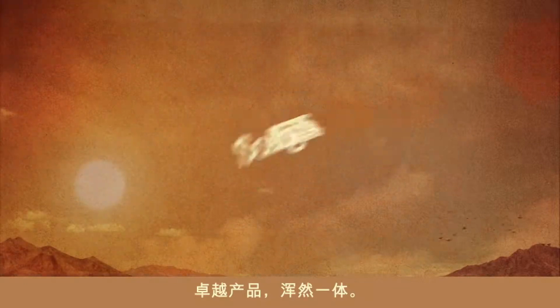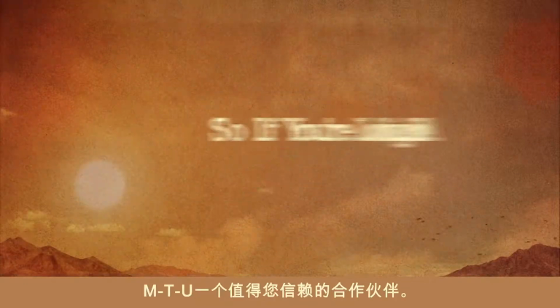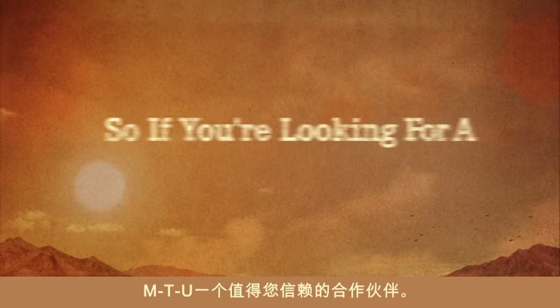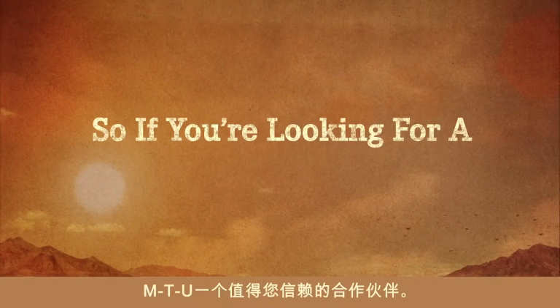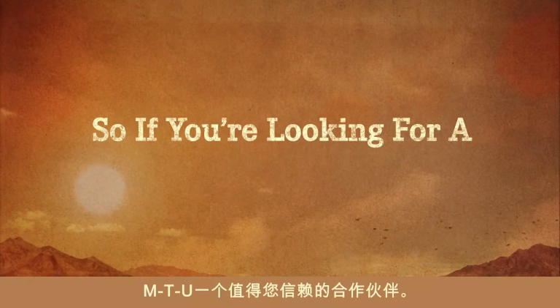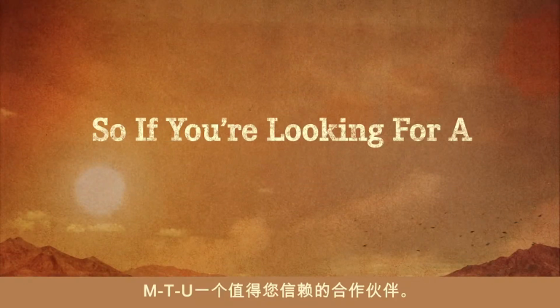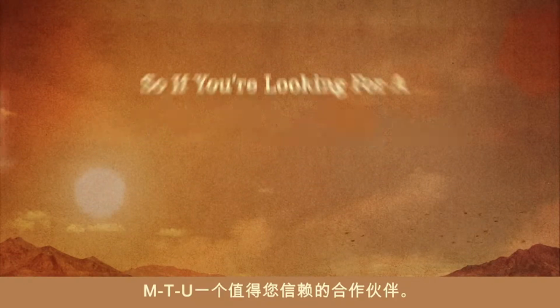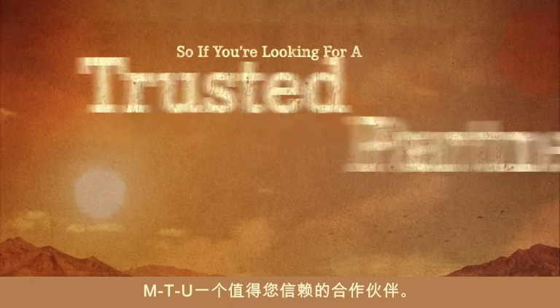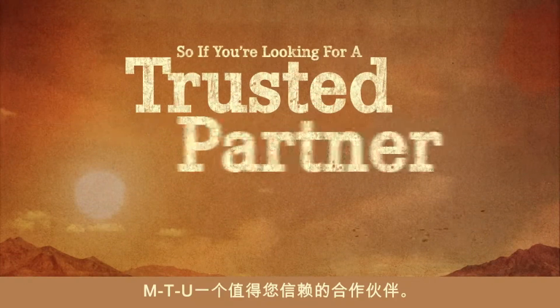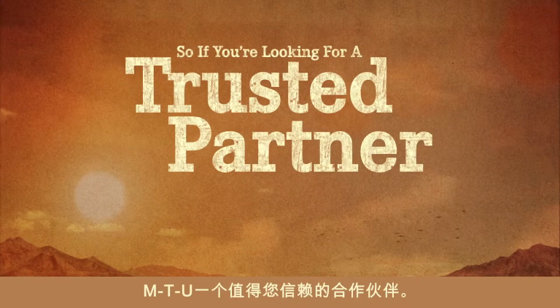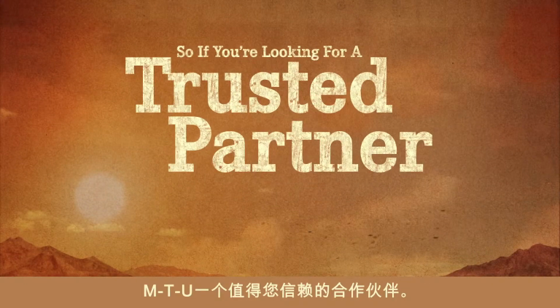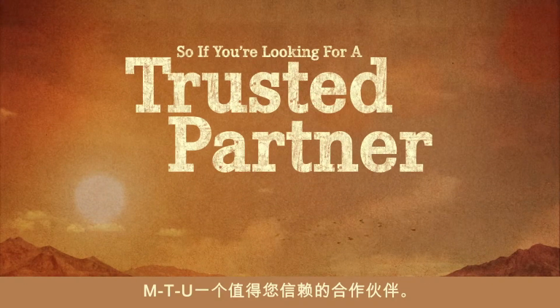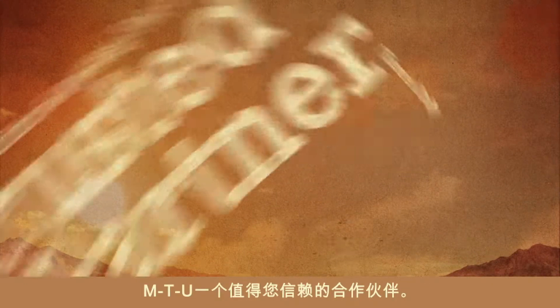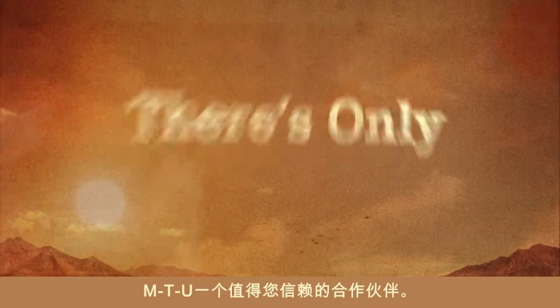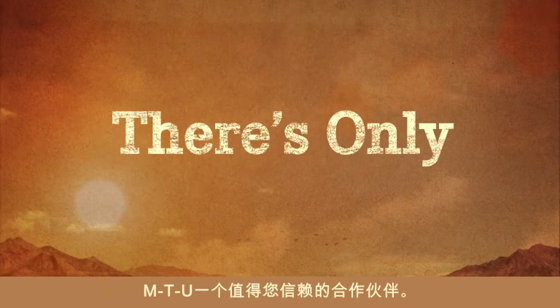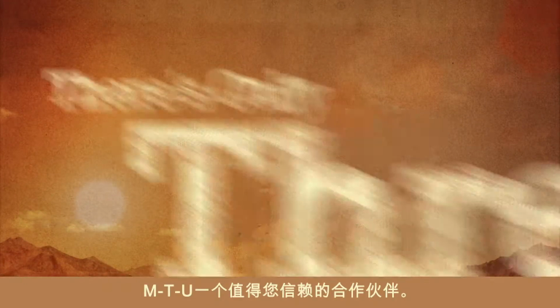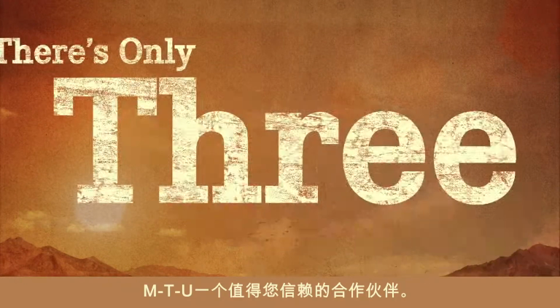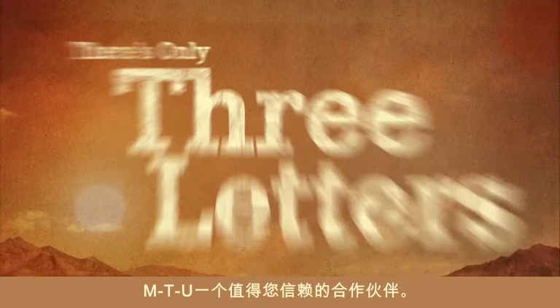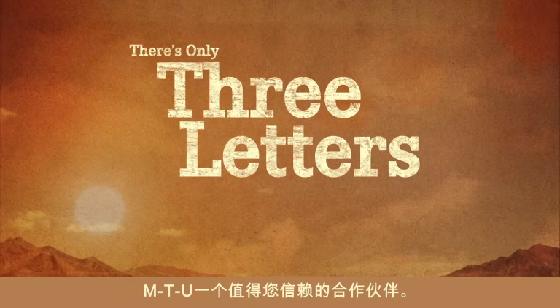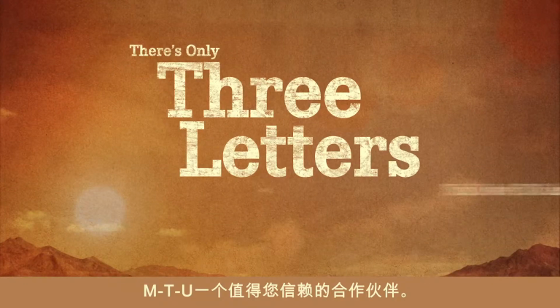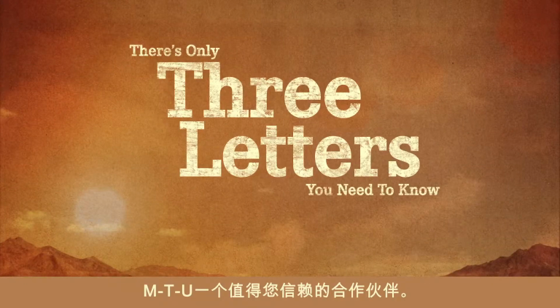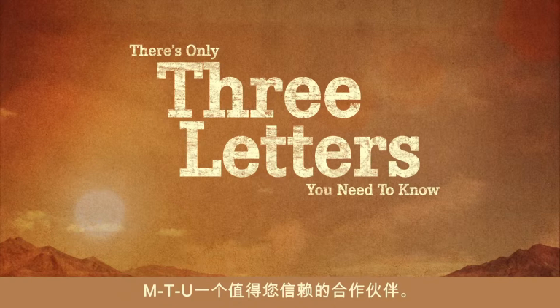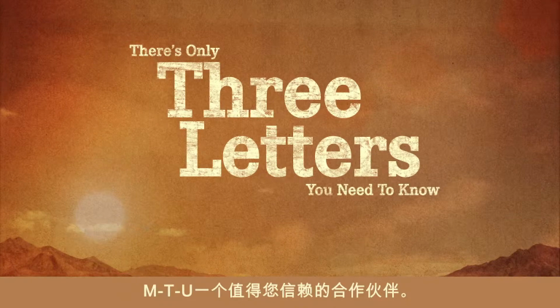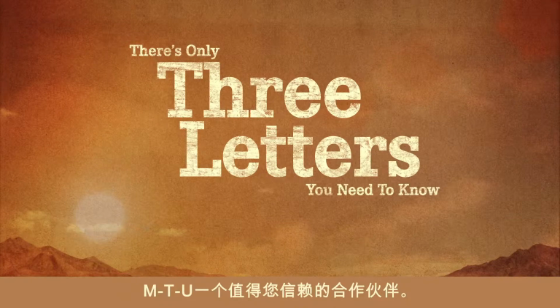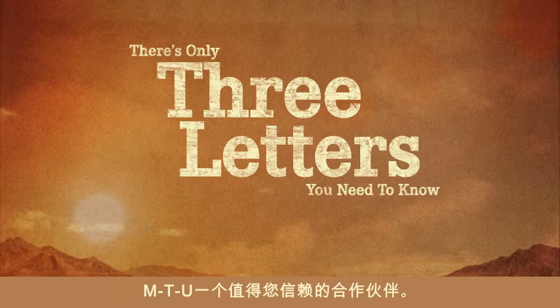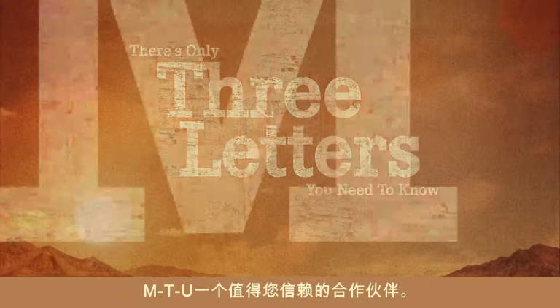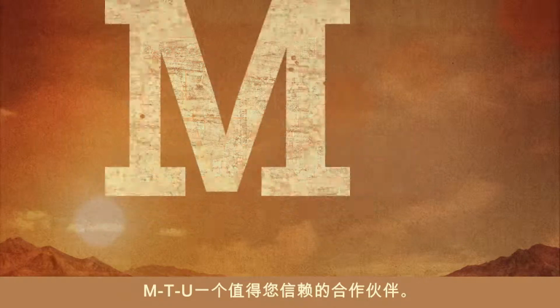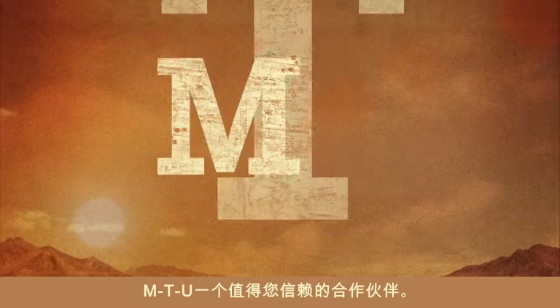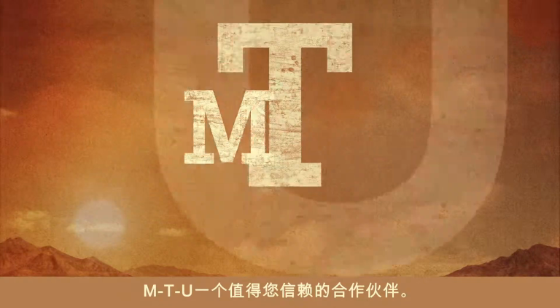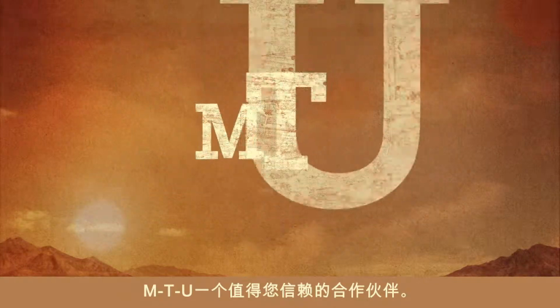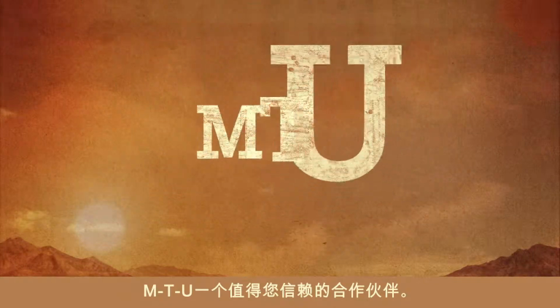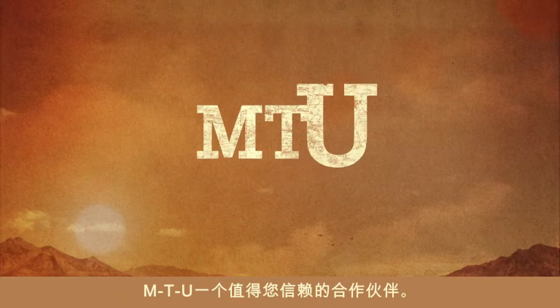Good things come in complete packages. So if you're looking for a trusted partner, there's only three letters you need to know: MTU.